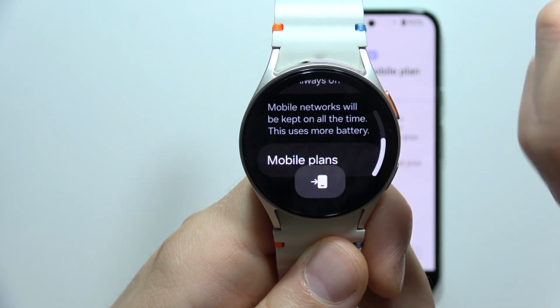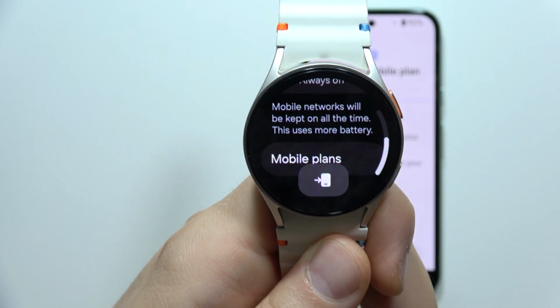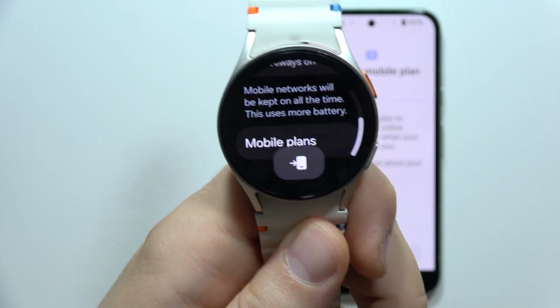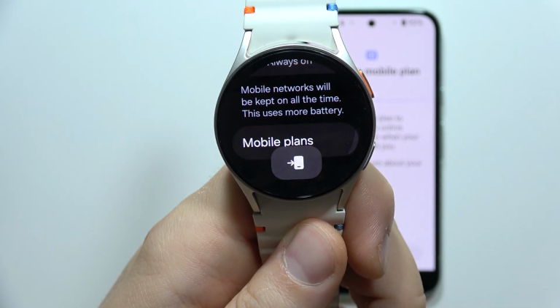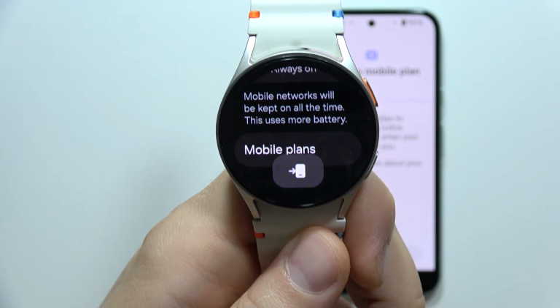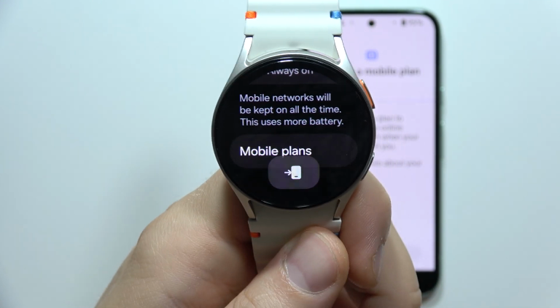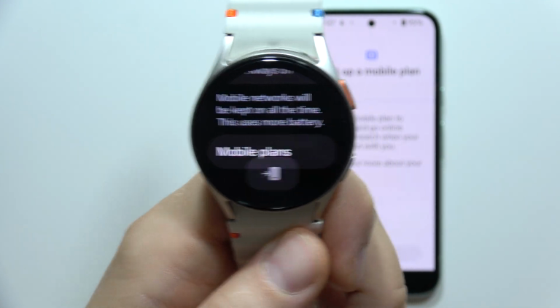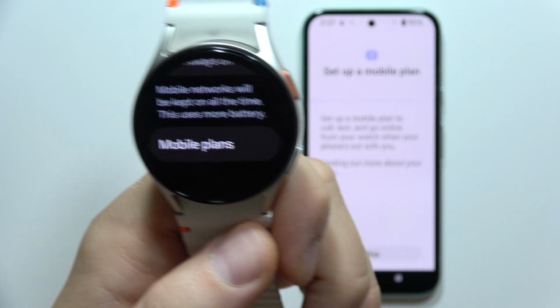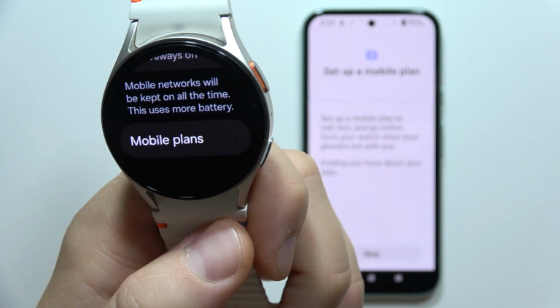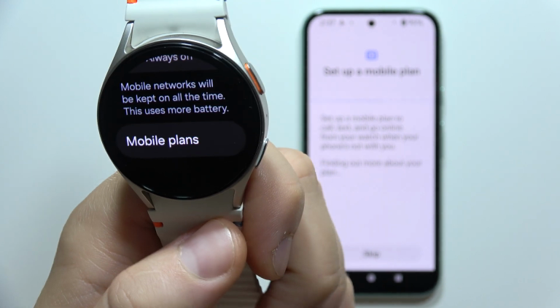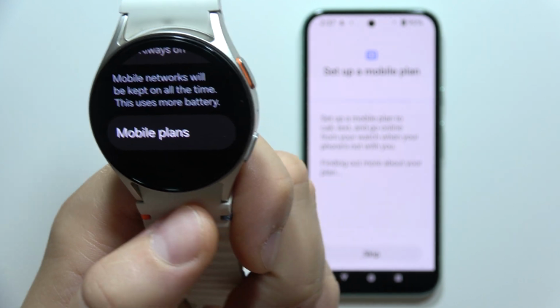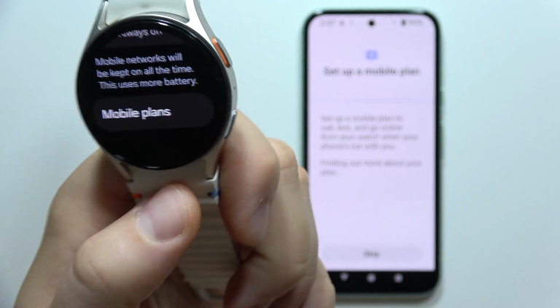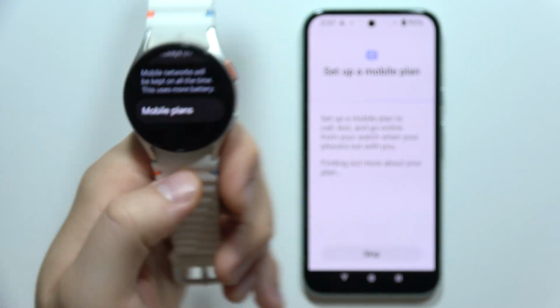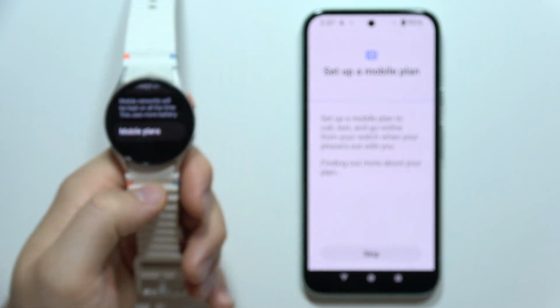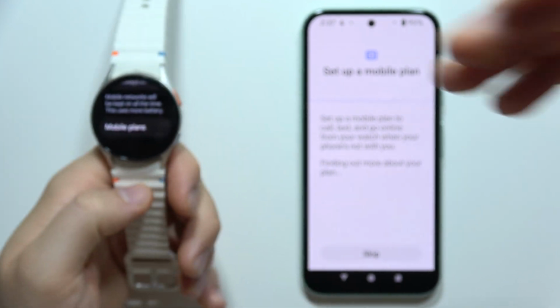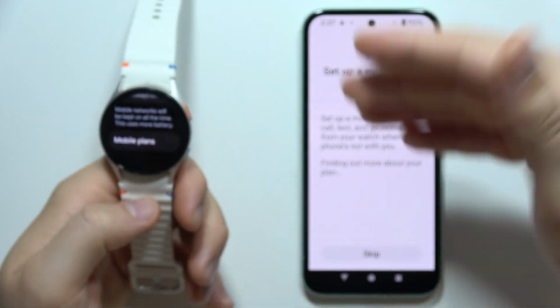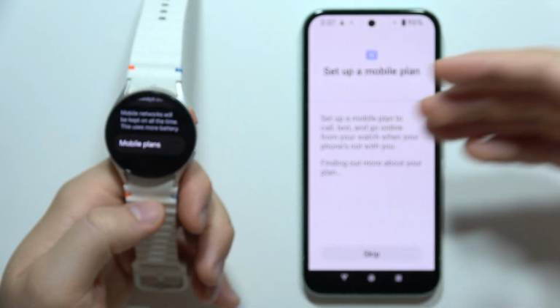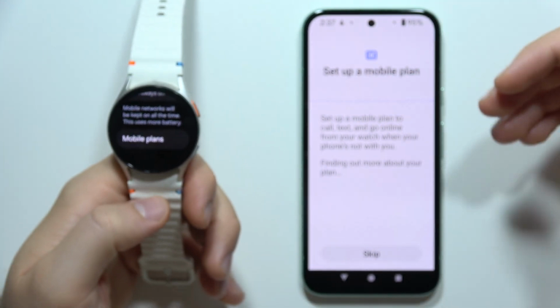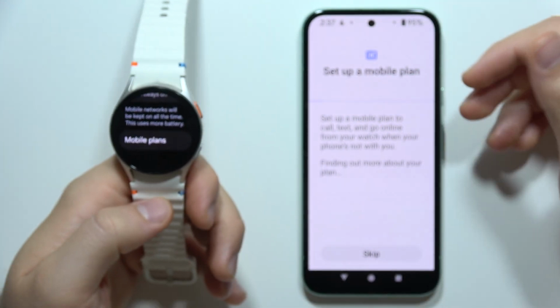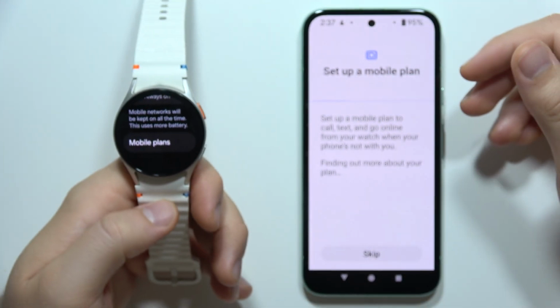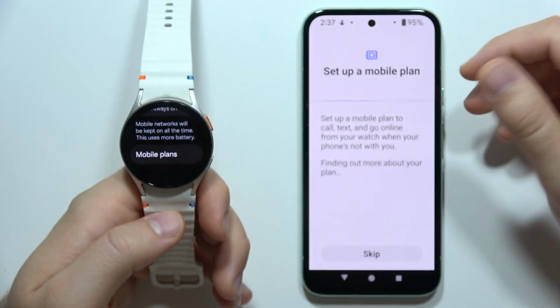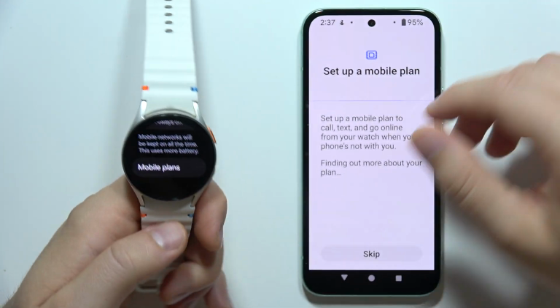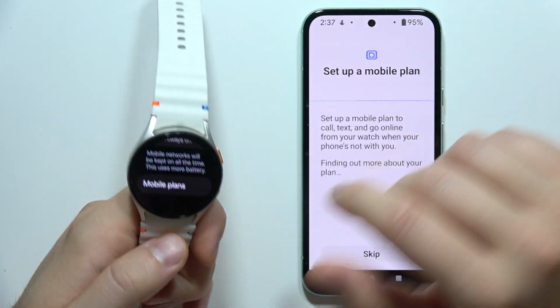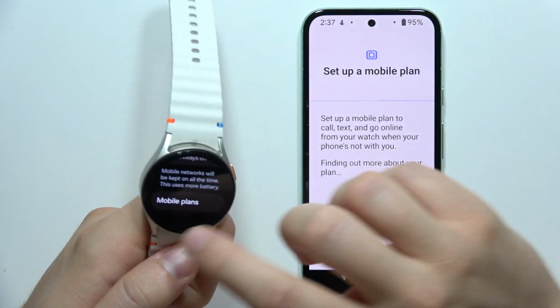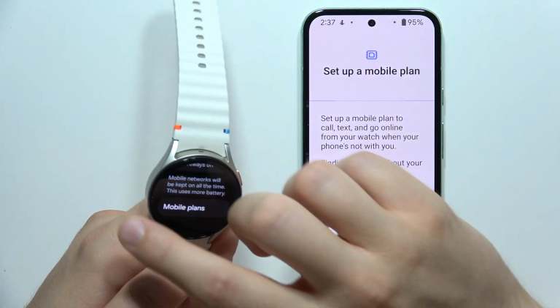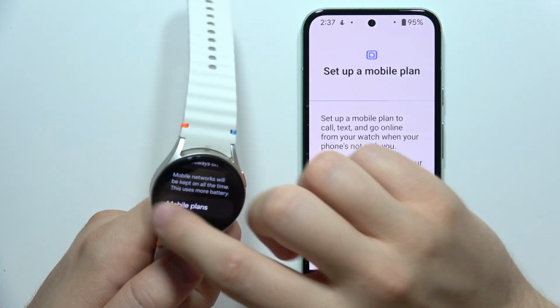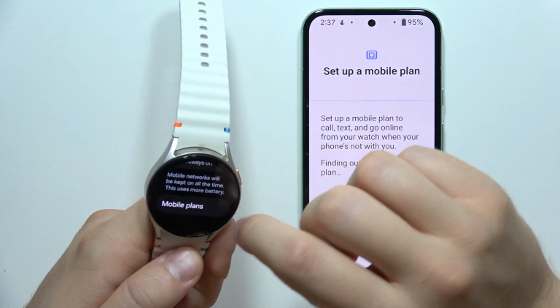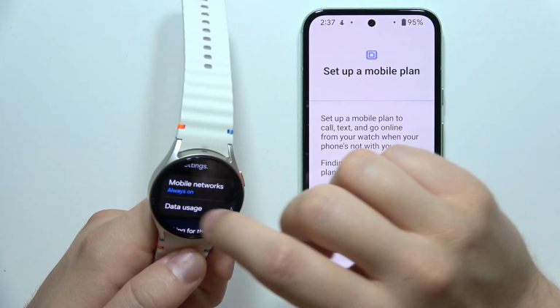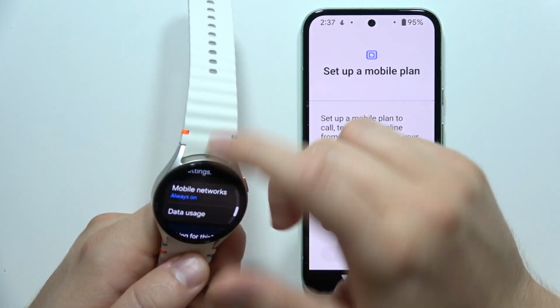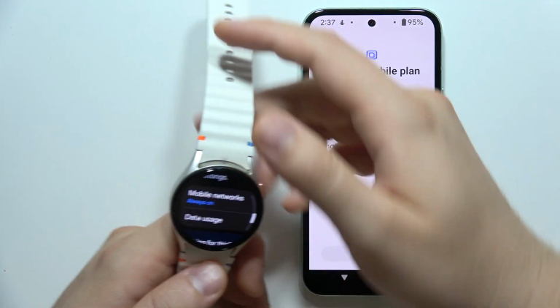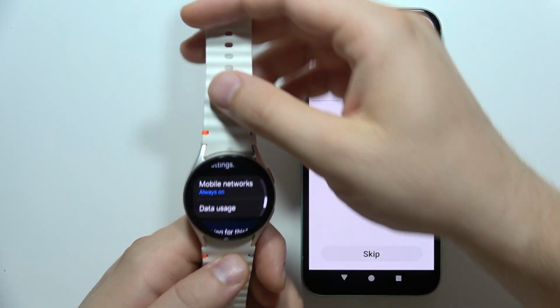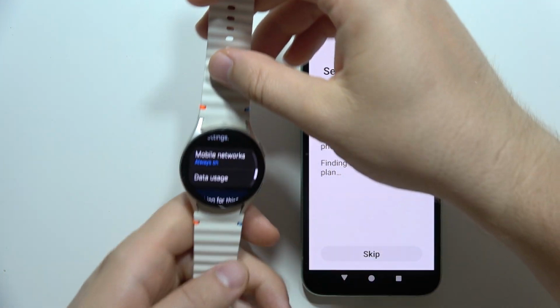Of course, if you didn't activate it, you will still be redirected into your phone. And that's how it looks.